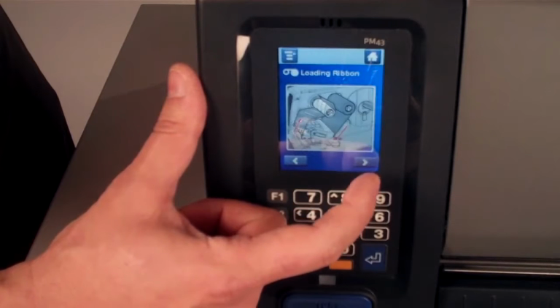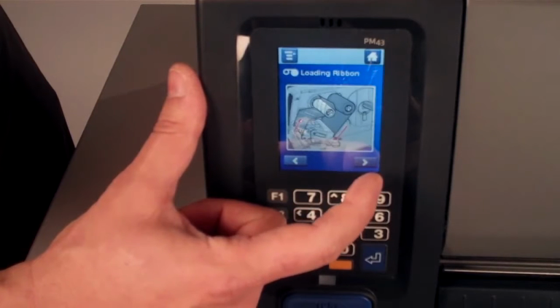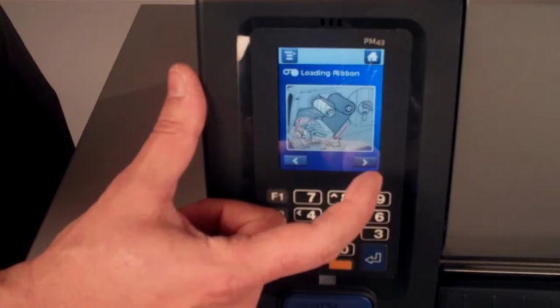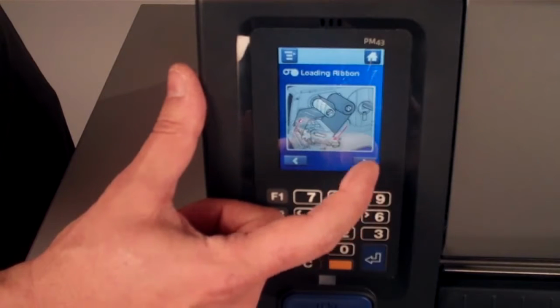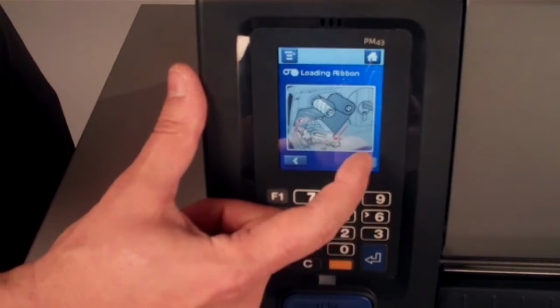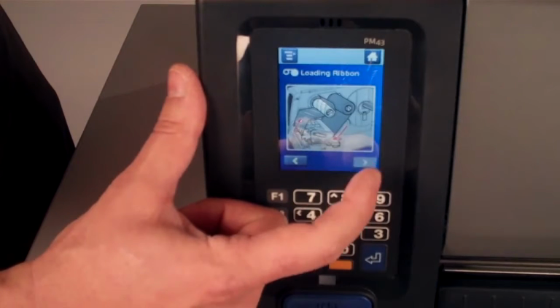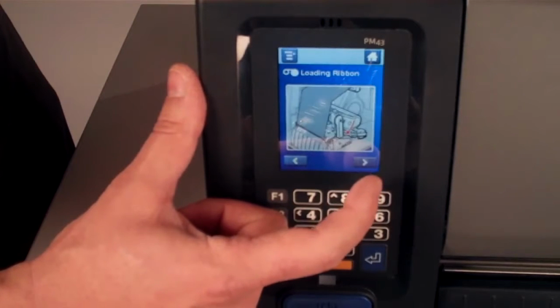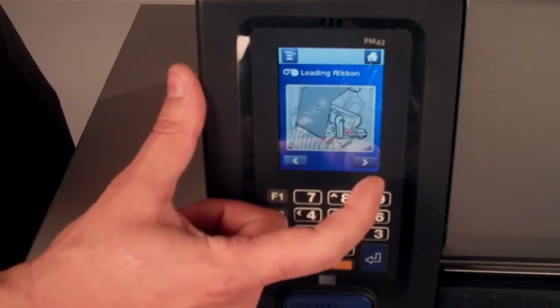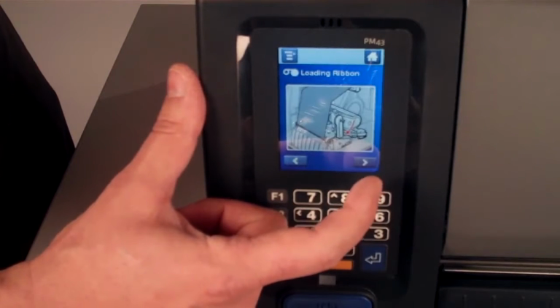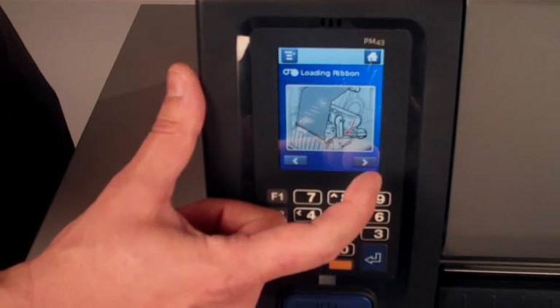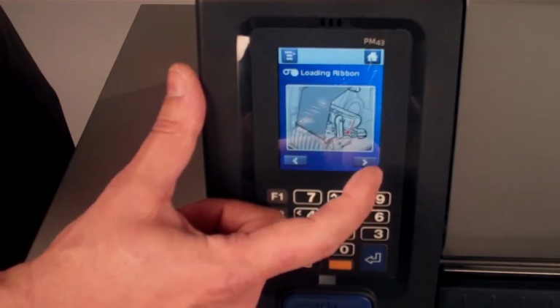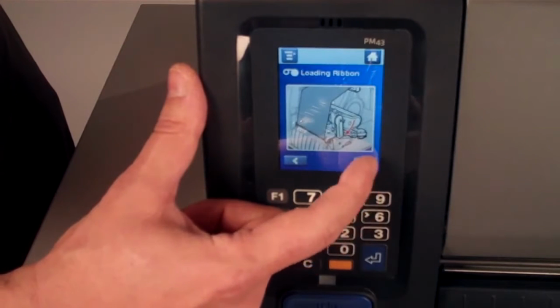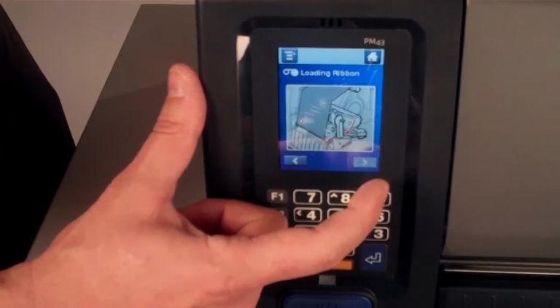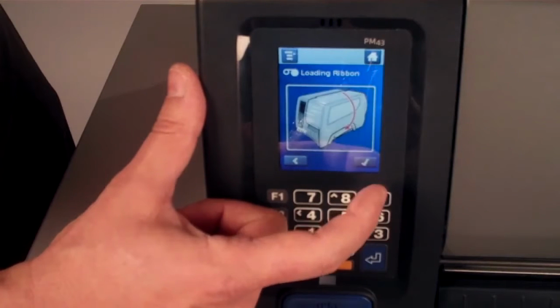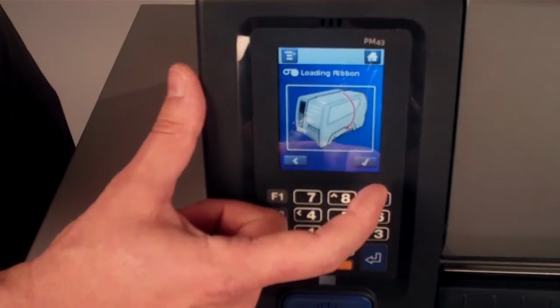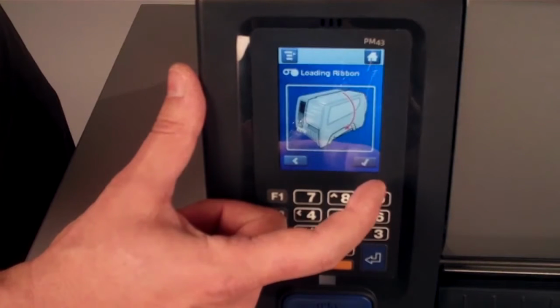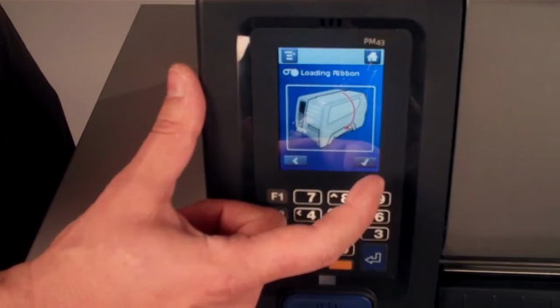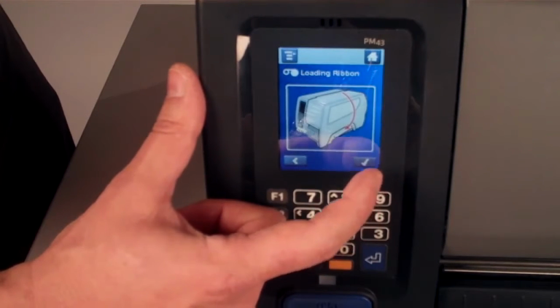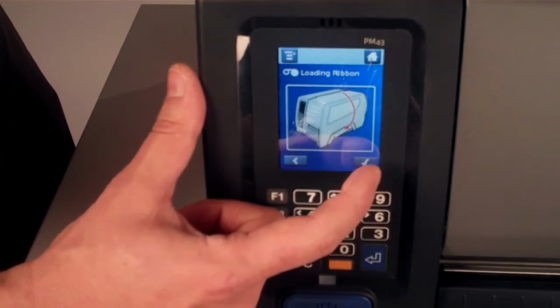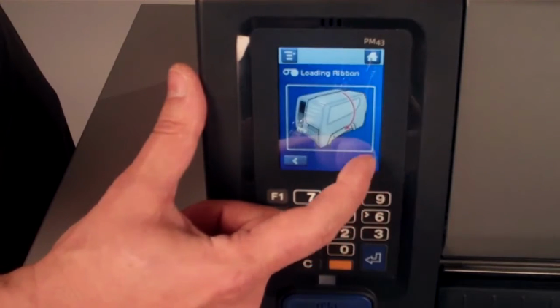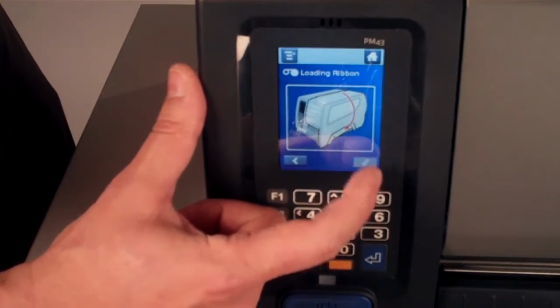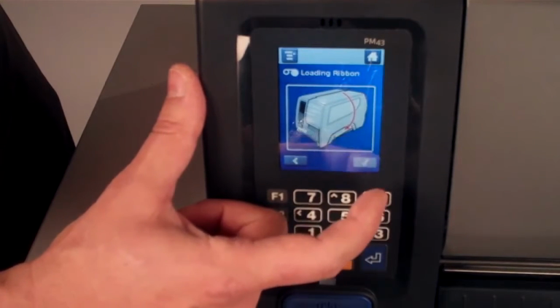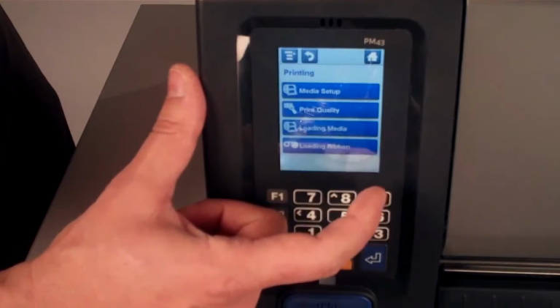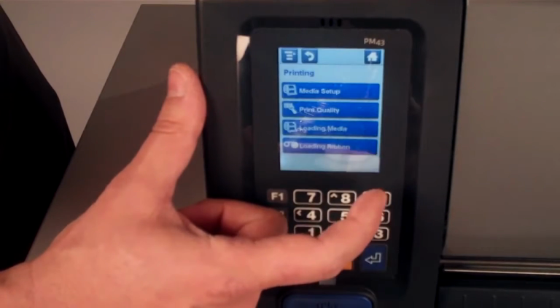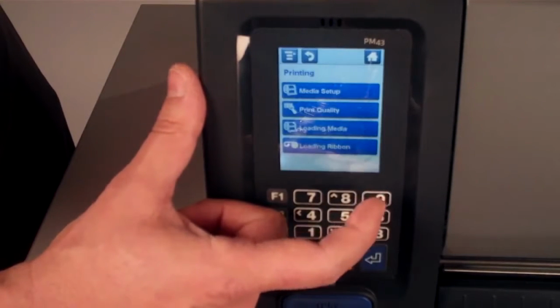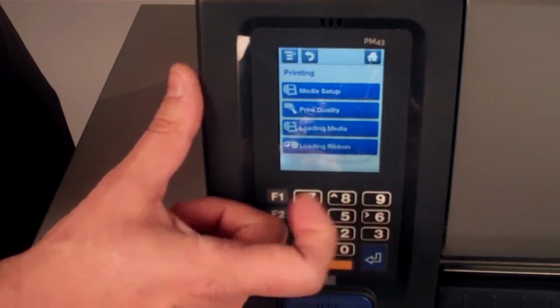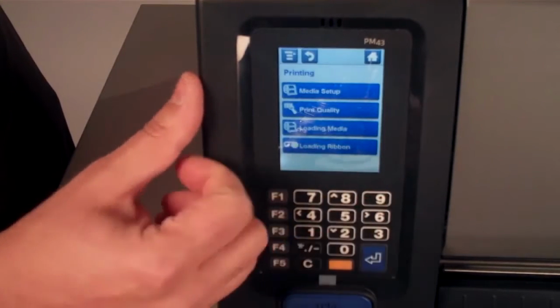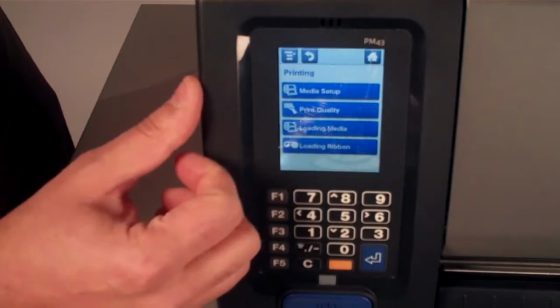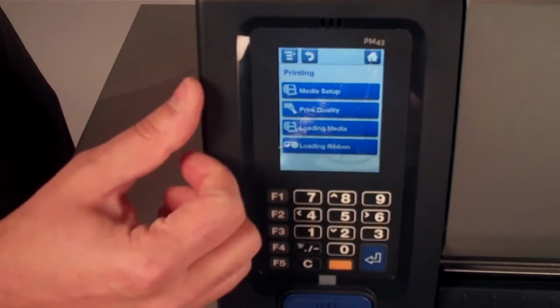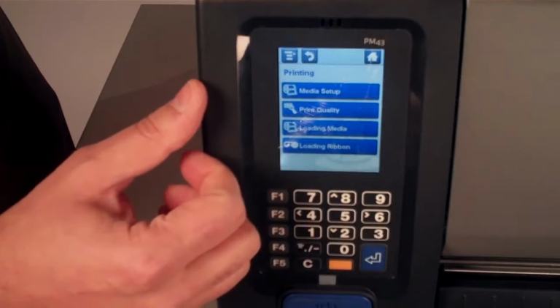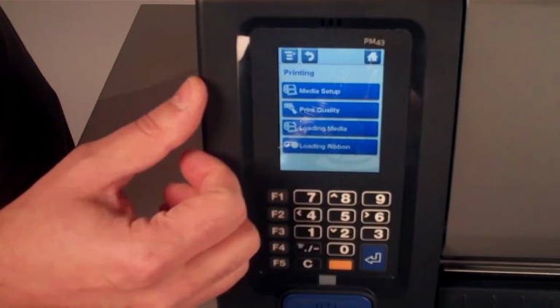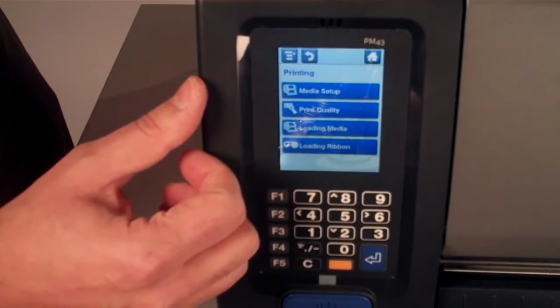So you'll be up and running with the PM43 without any special training.